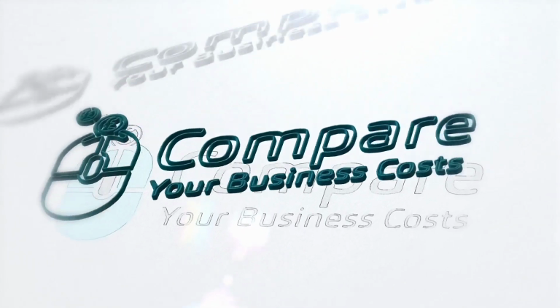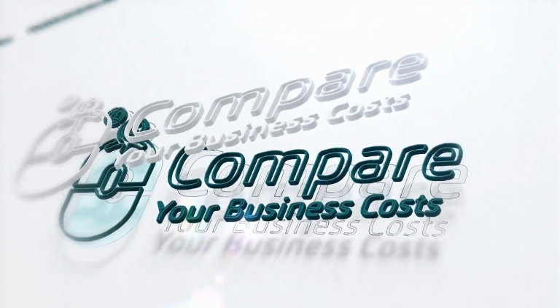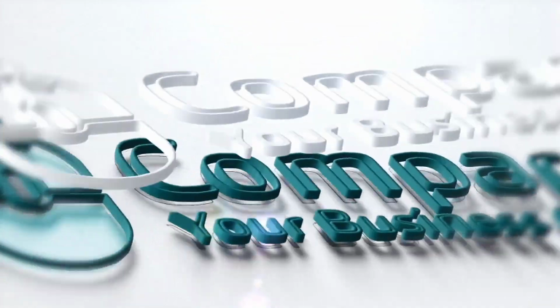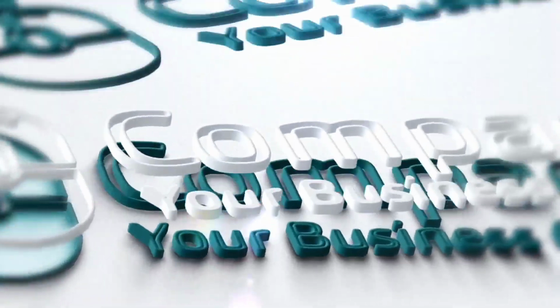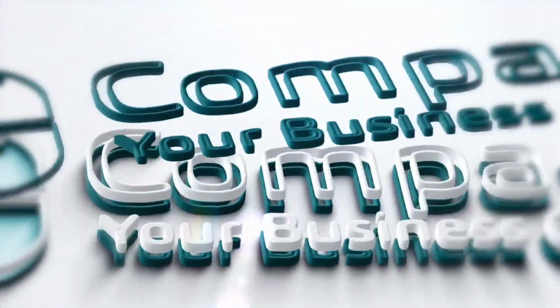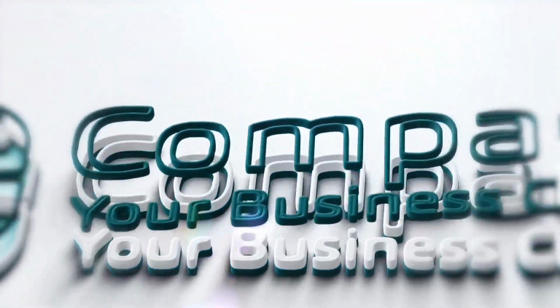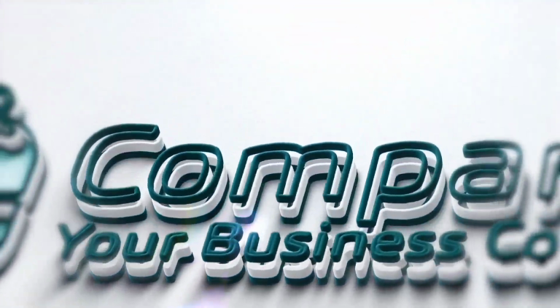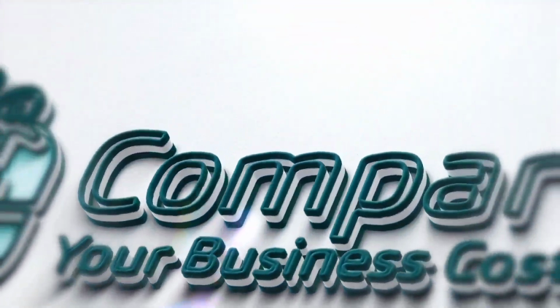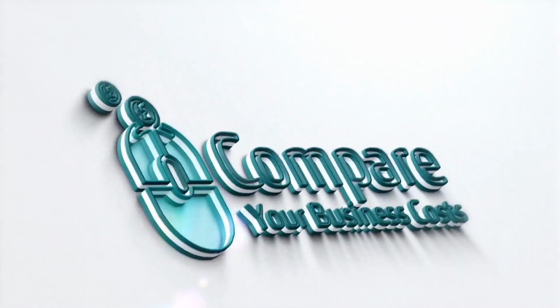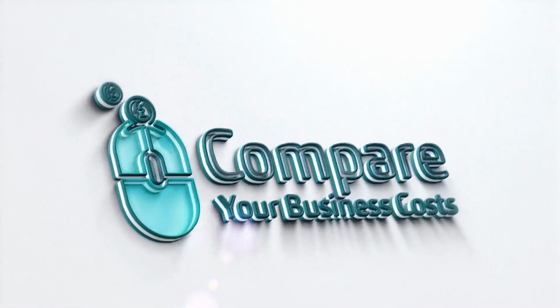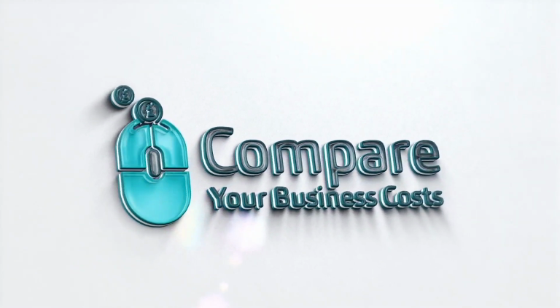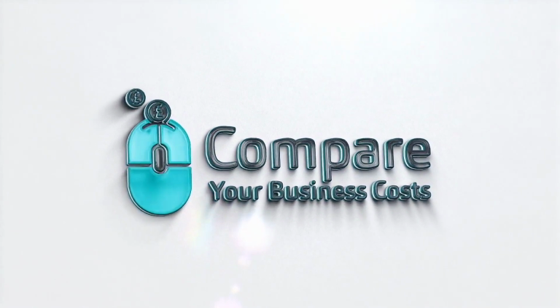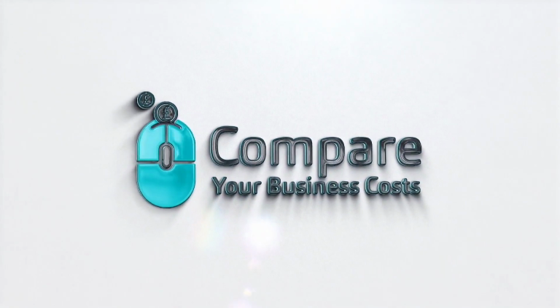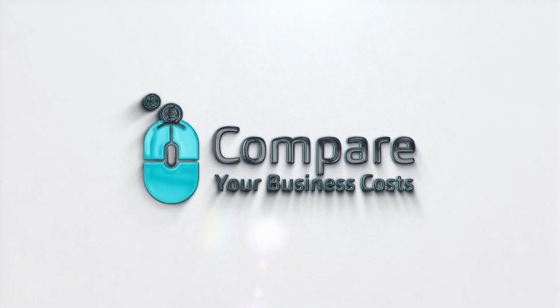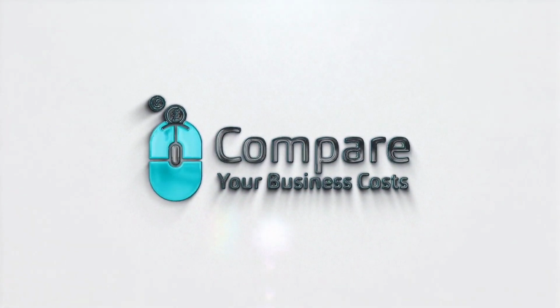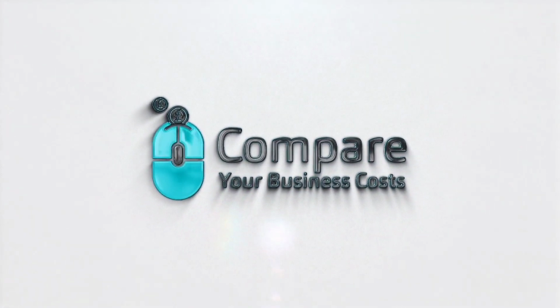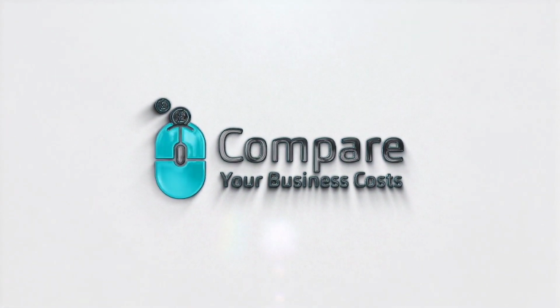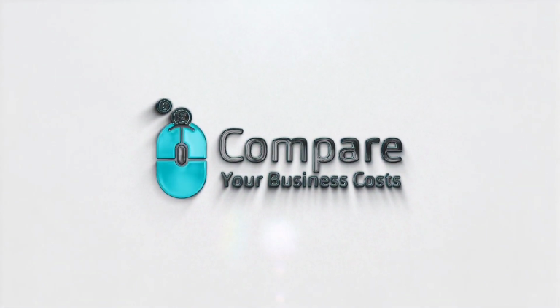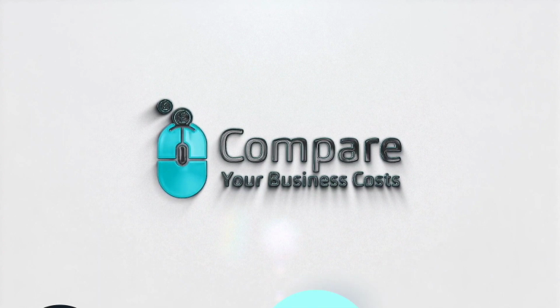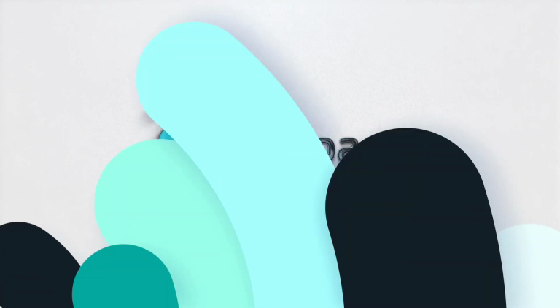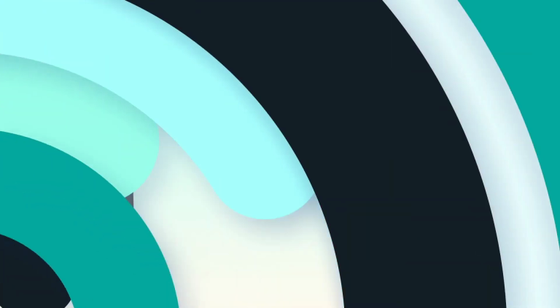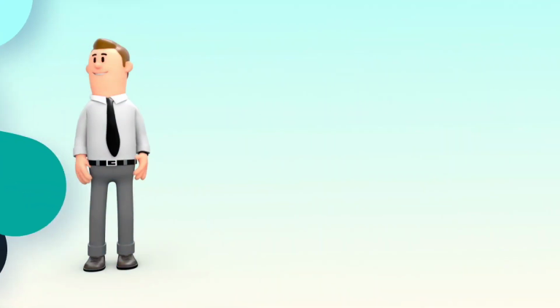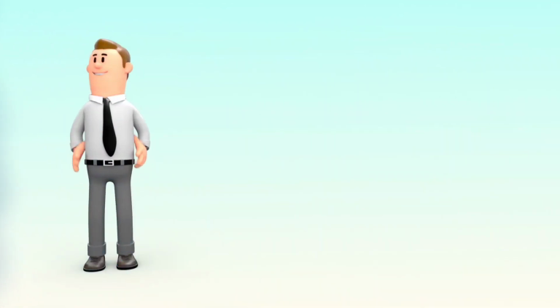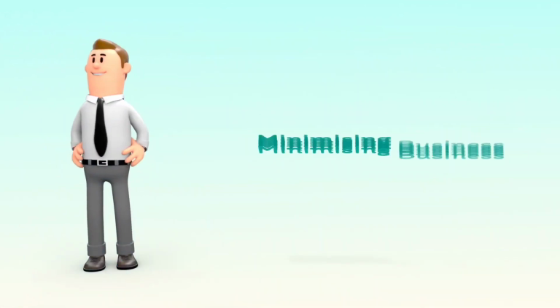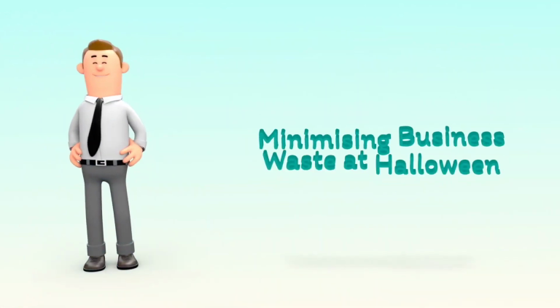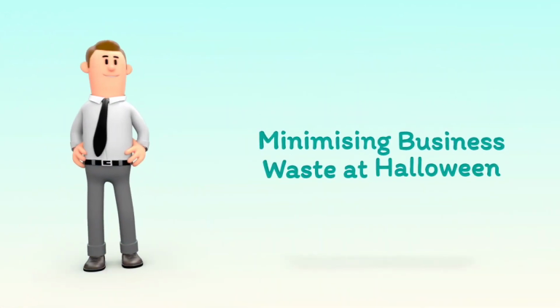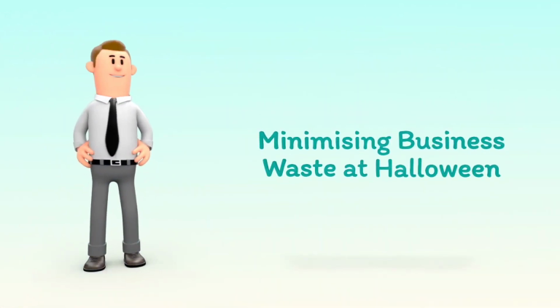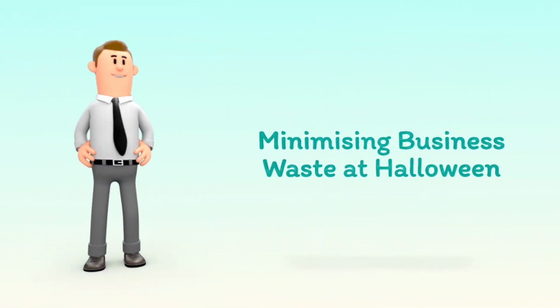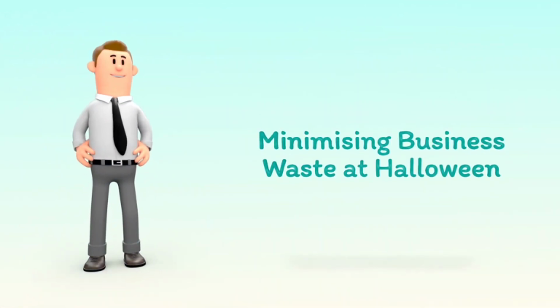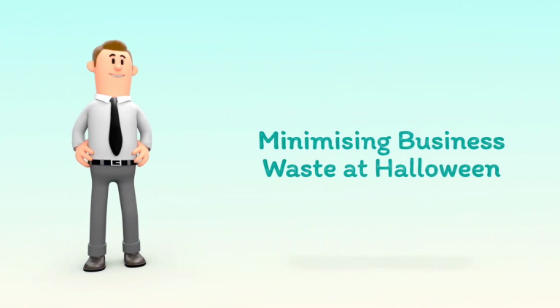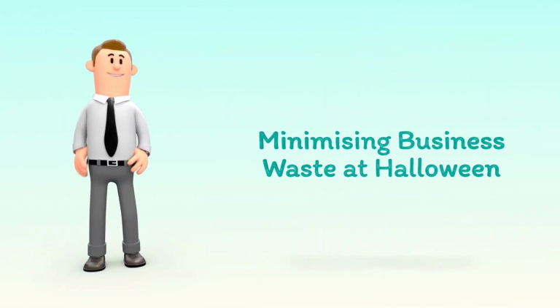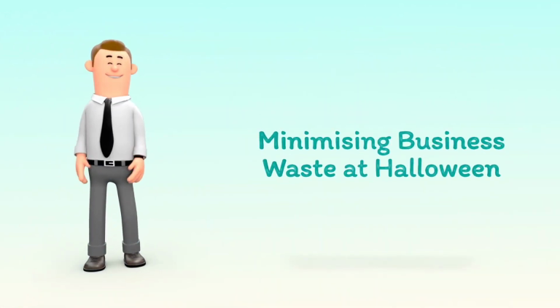Welcome to Compare Your Business Costs. Minimizing Business Waste at Halloween.